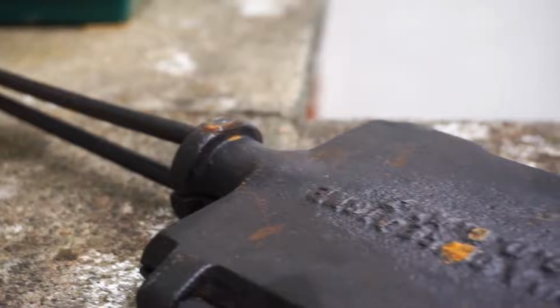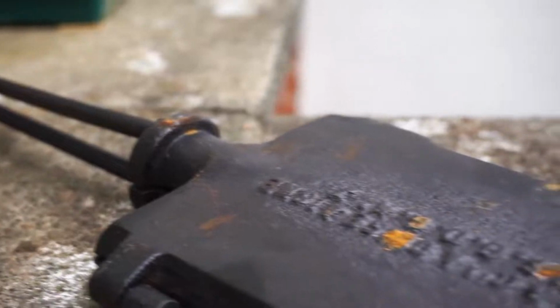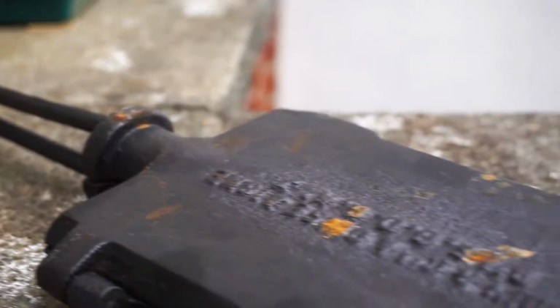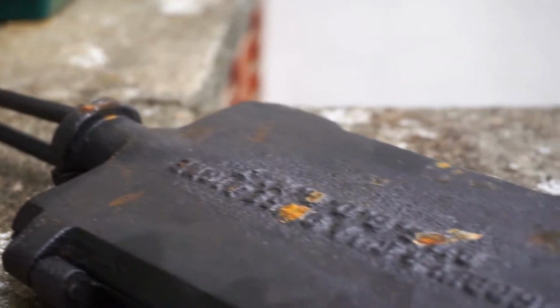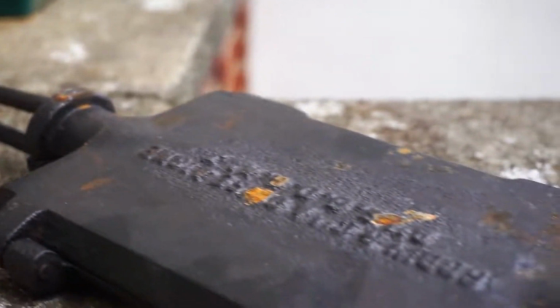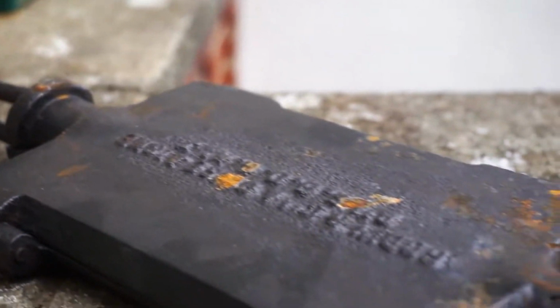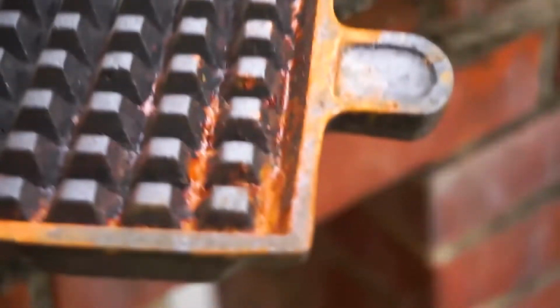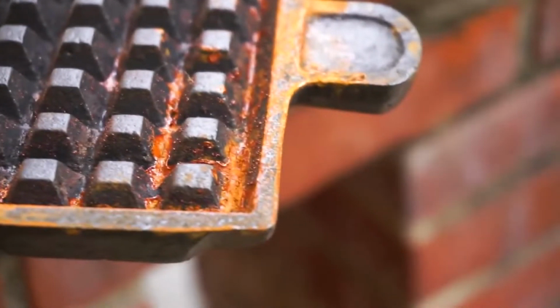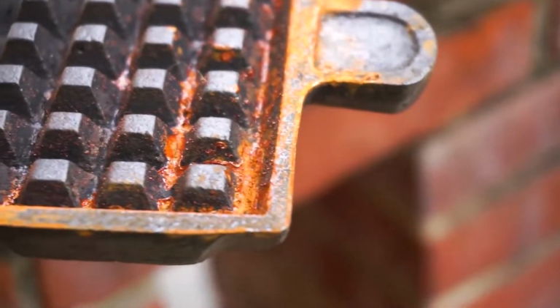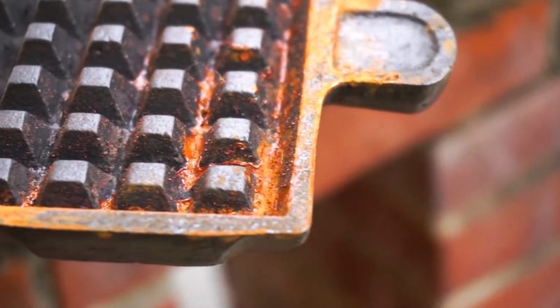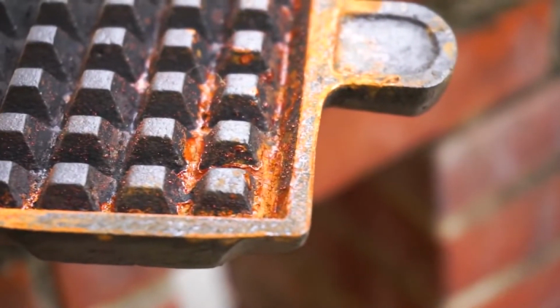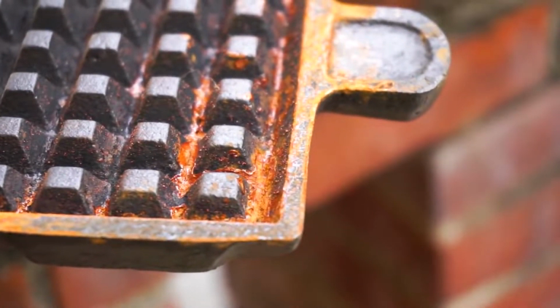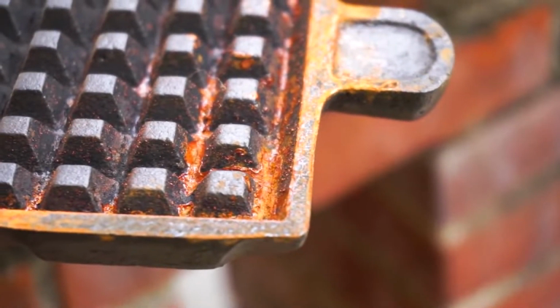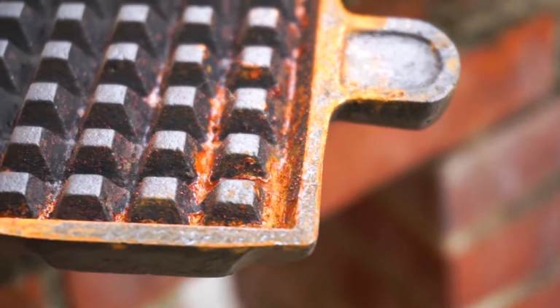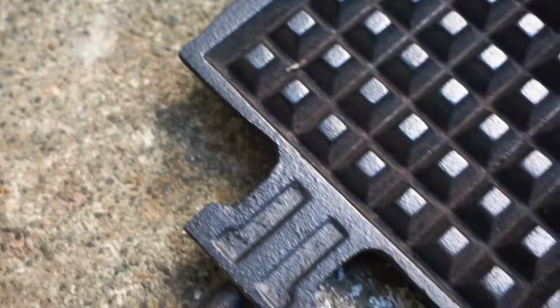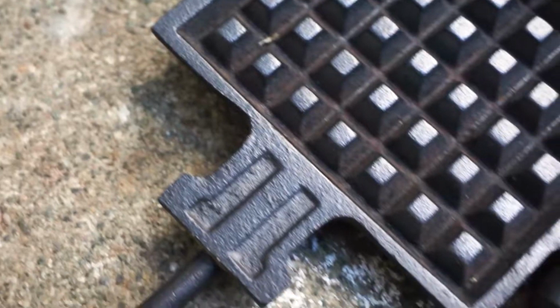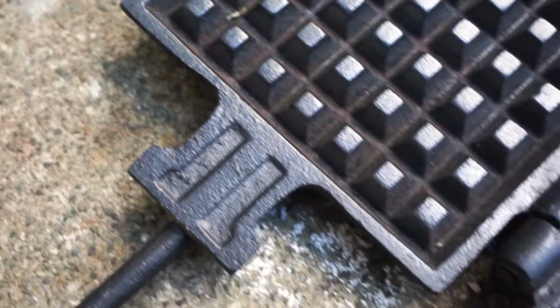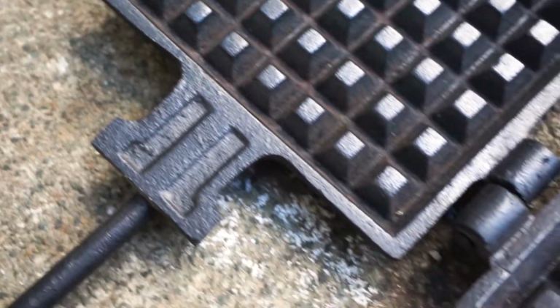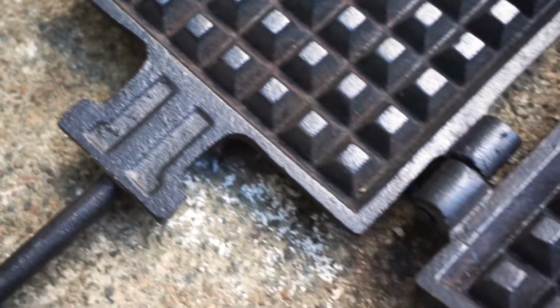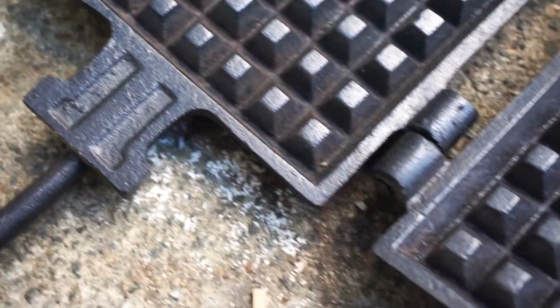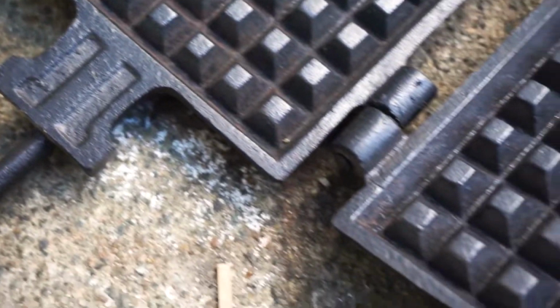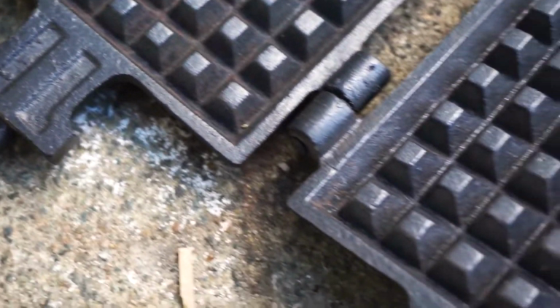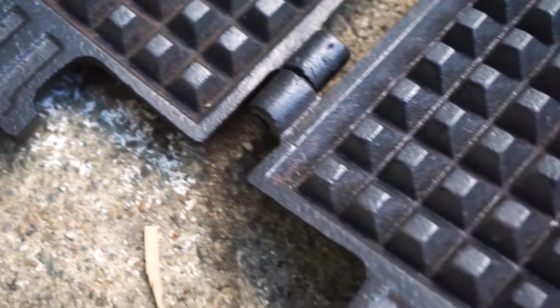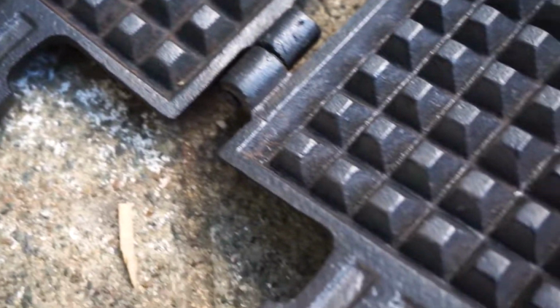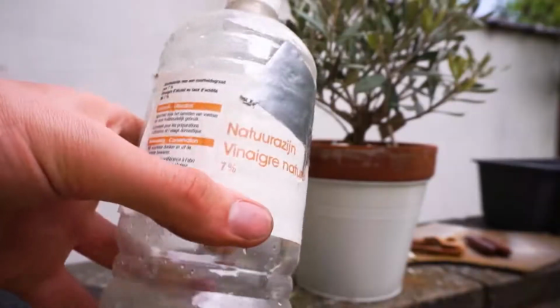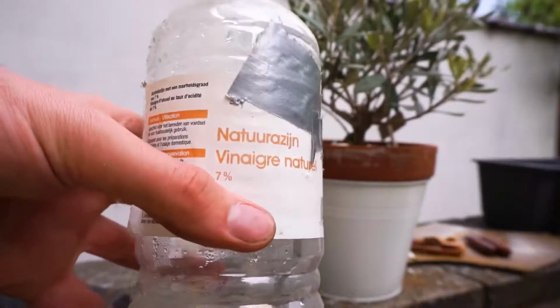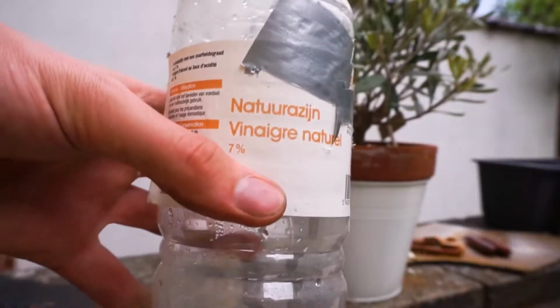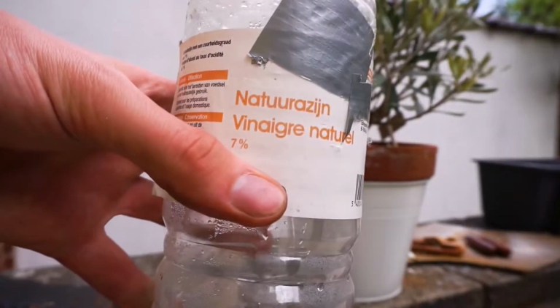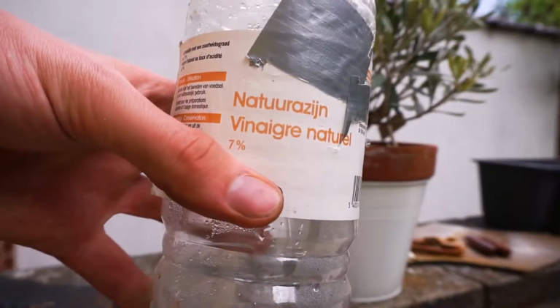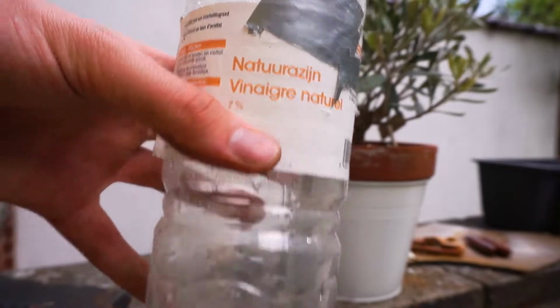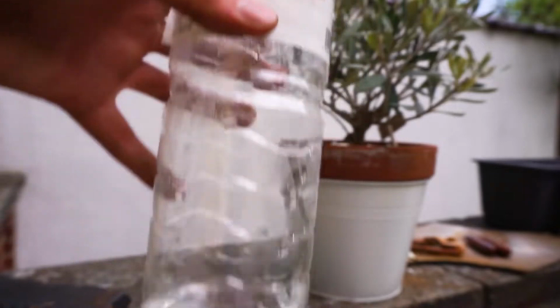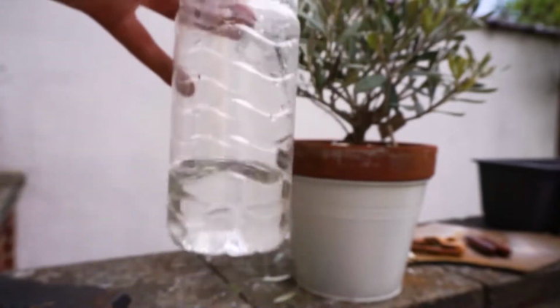In this video, I'll show you how you can remove rust. For that, we'll need some white vinegar.